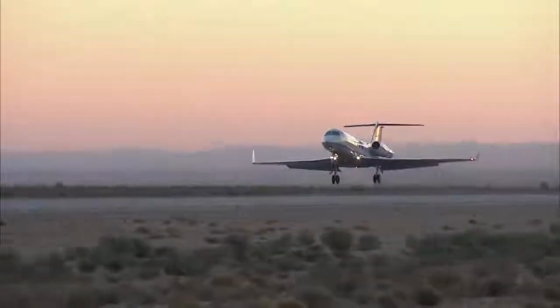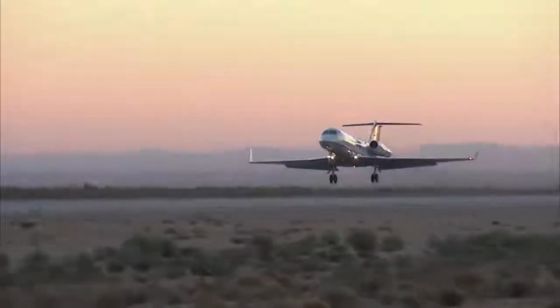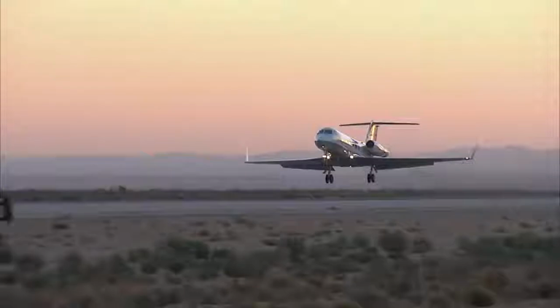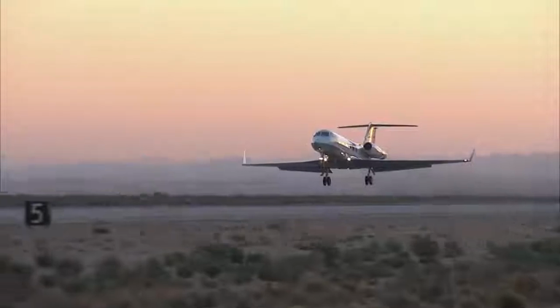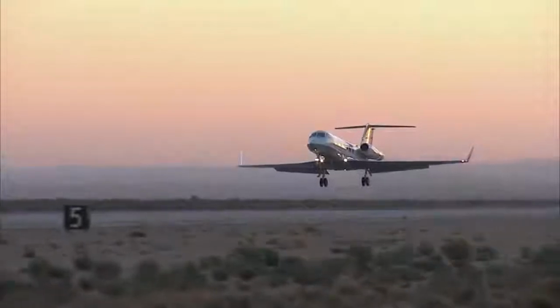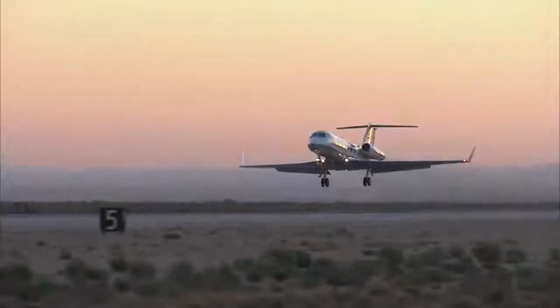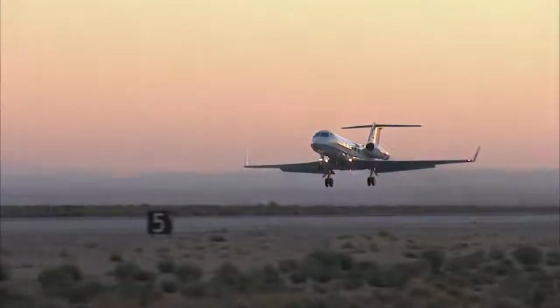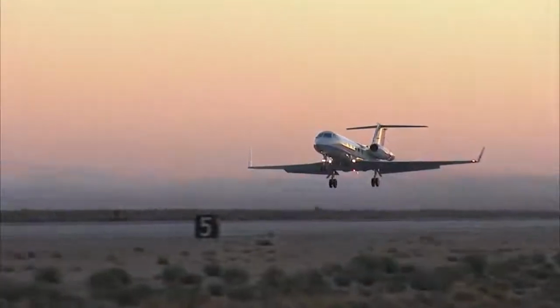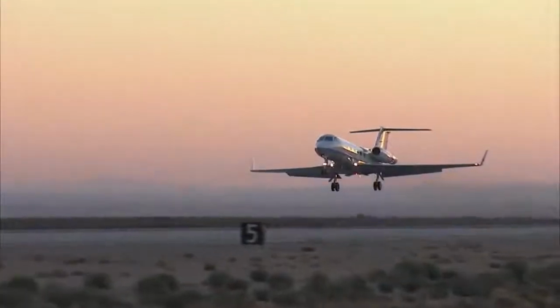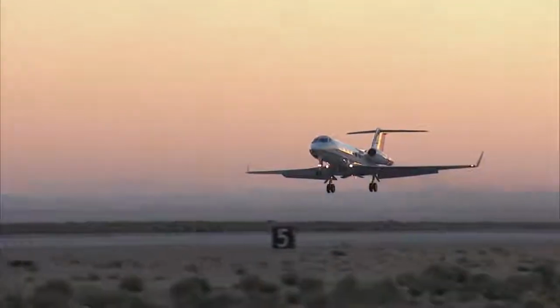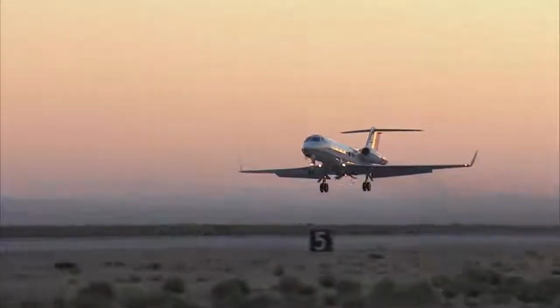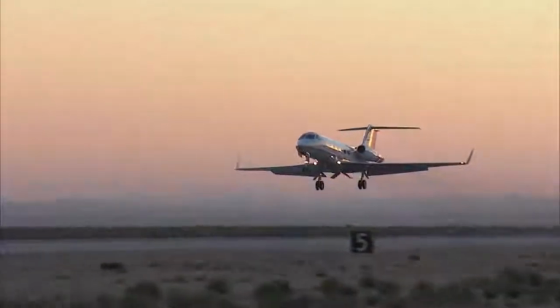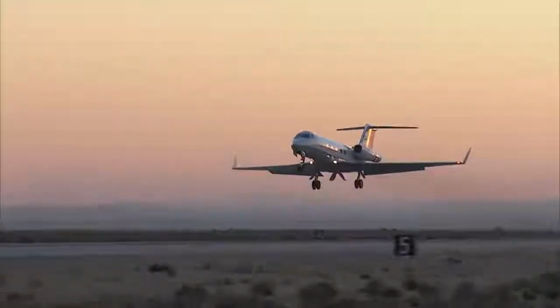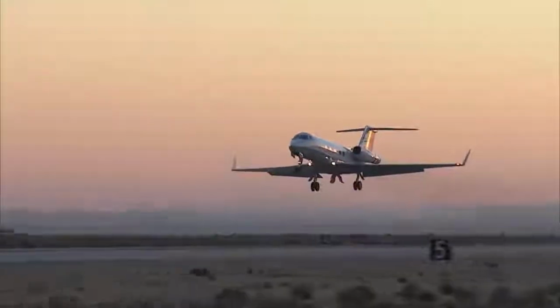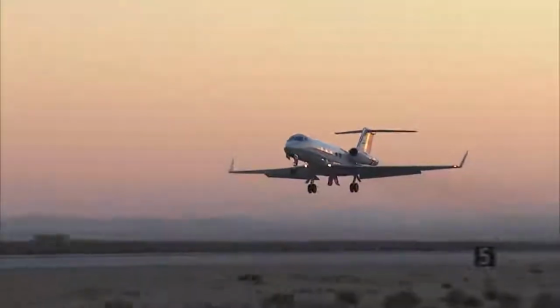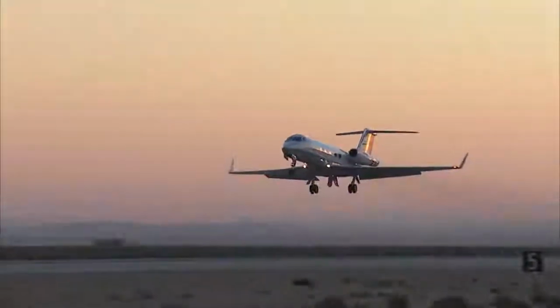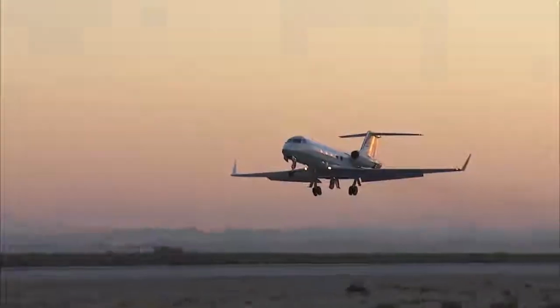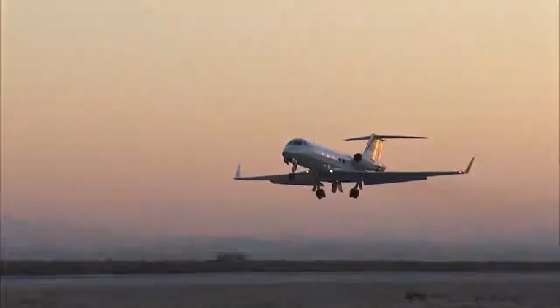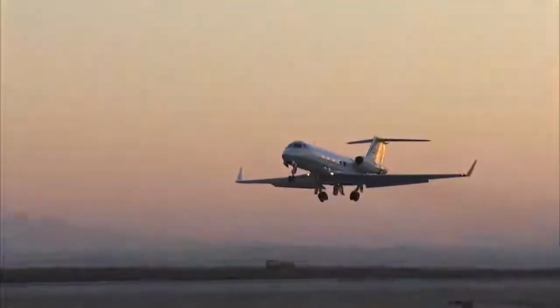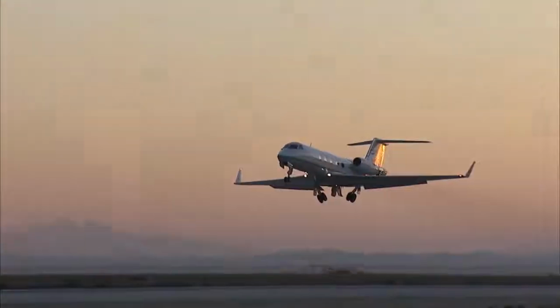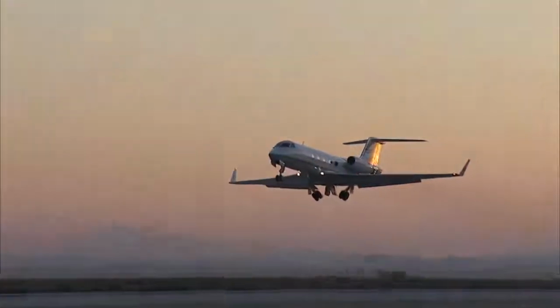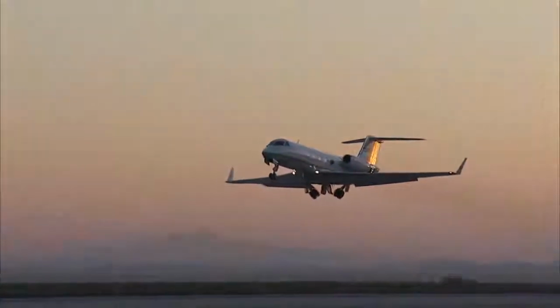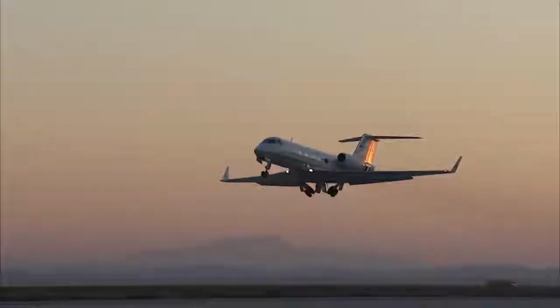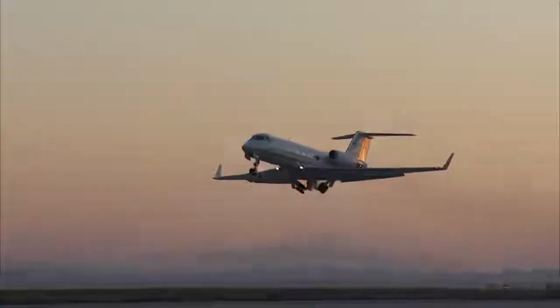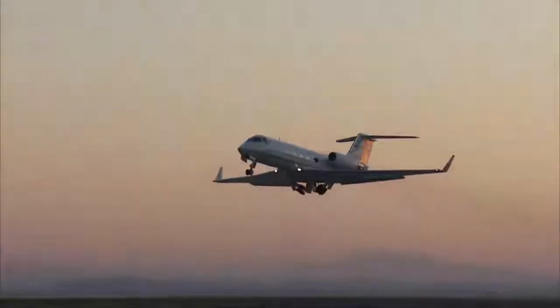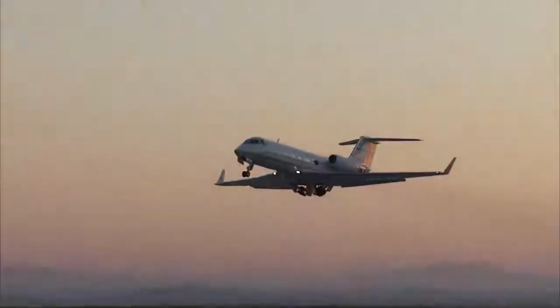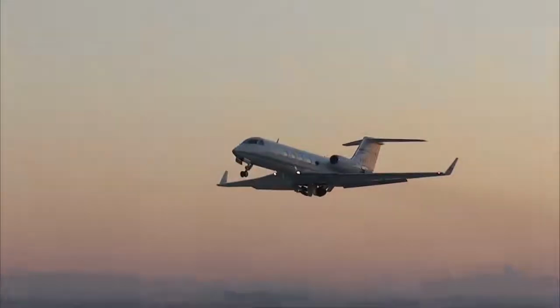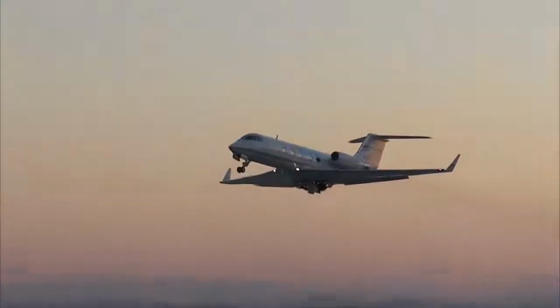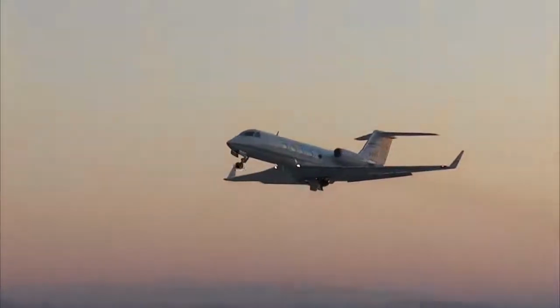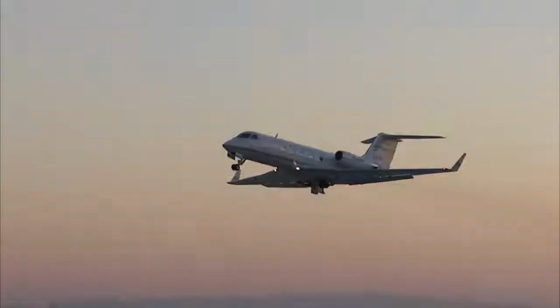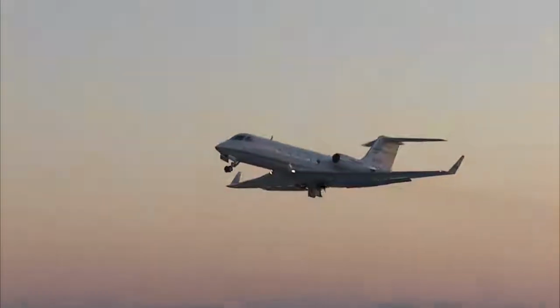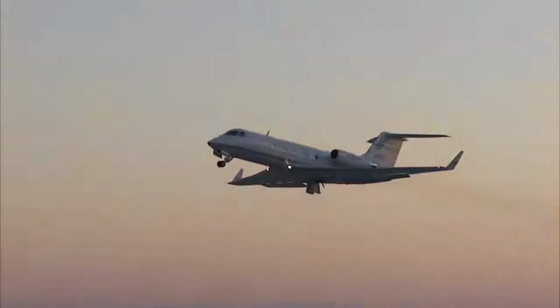Using this event to educate people — I think that's an exciting proposition.